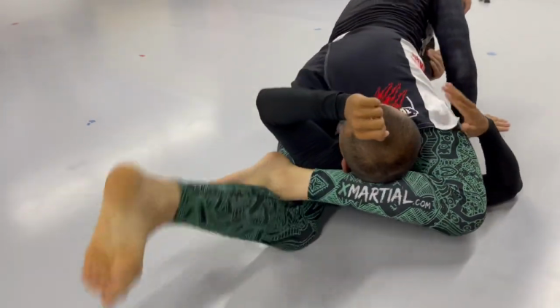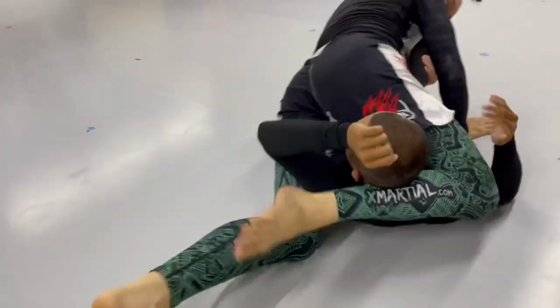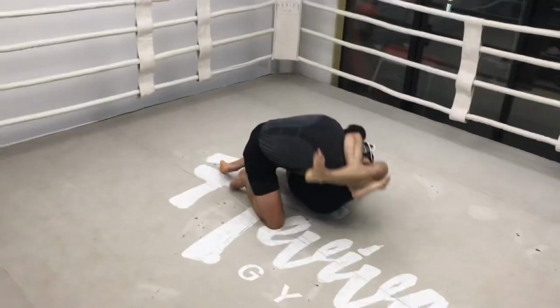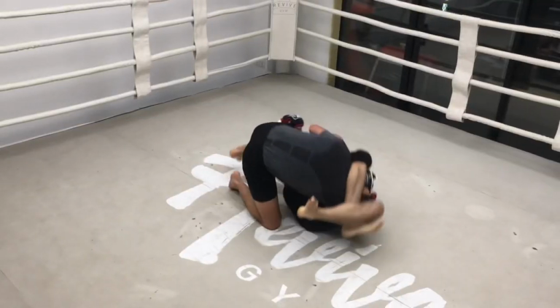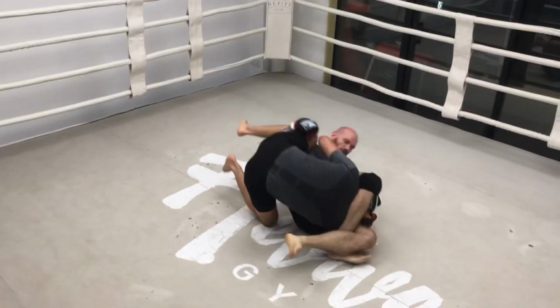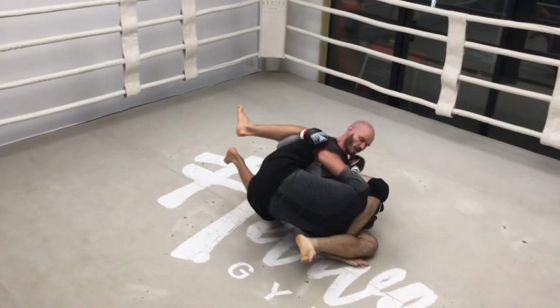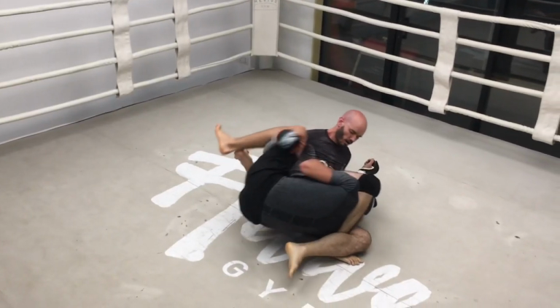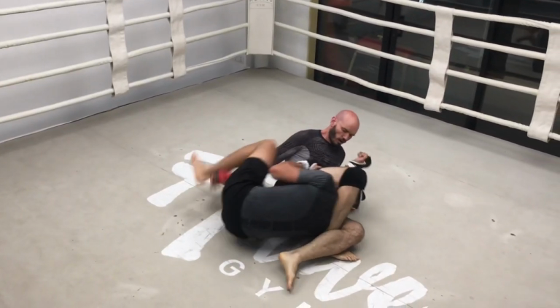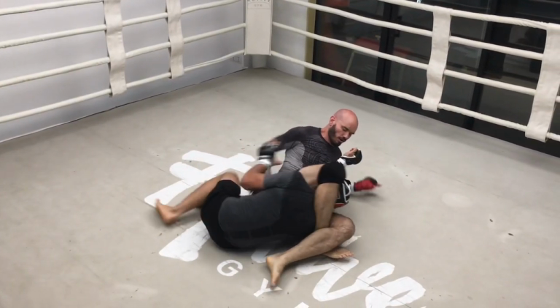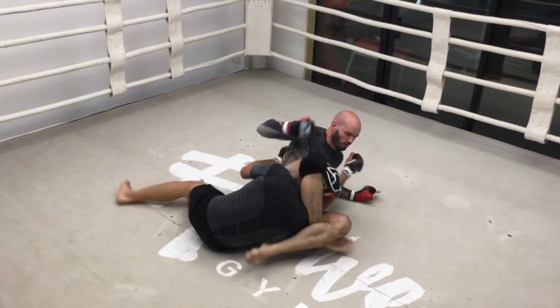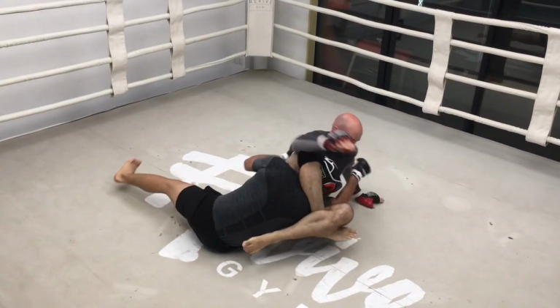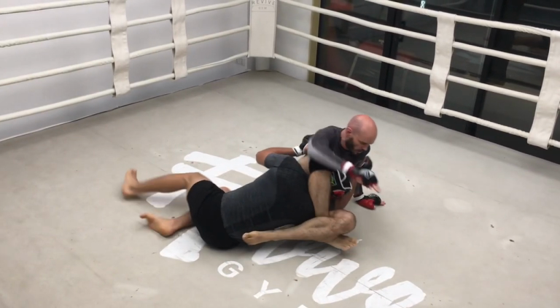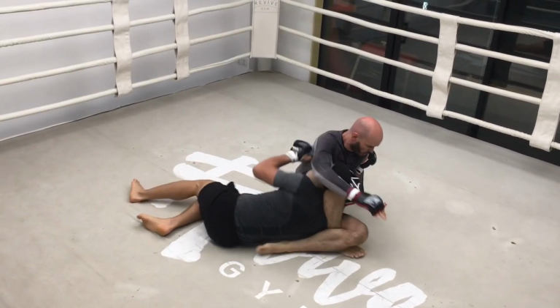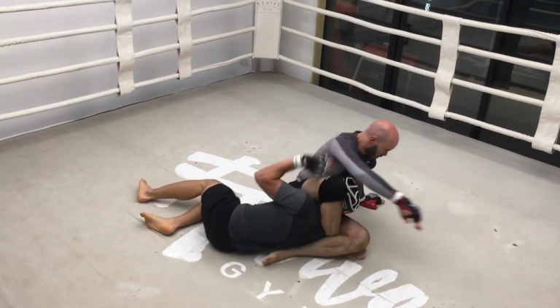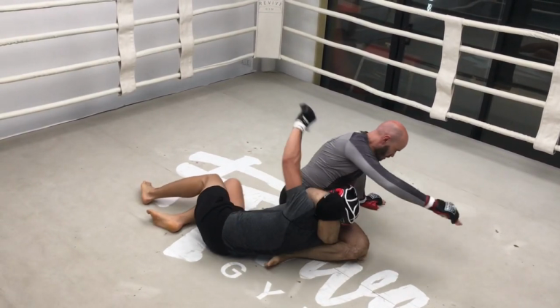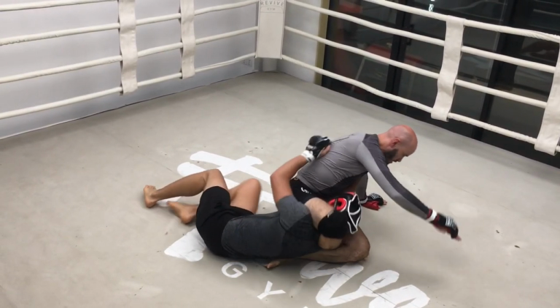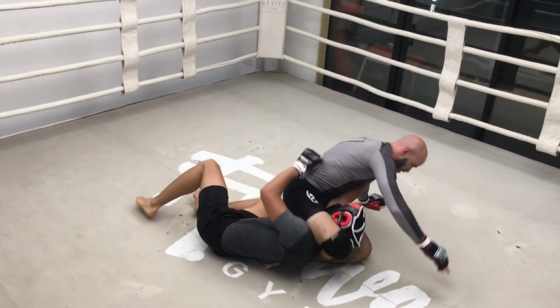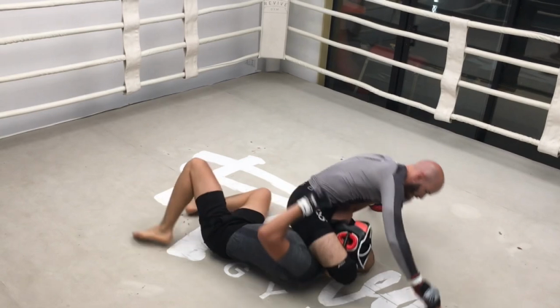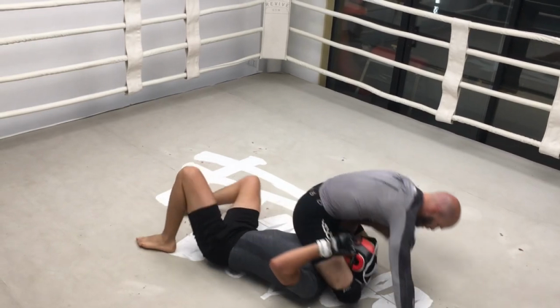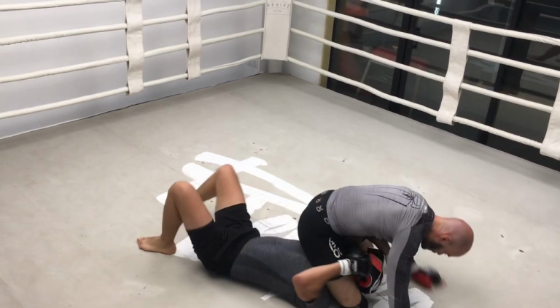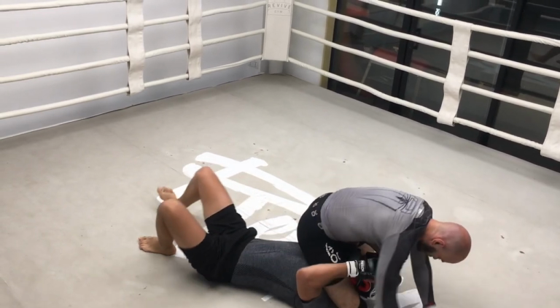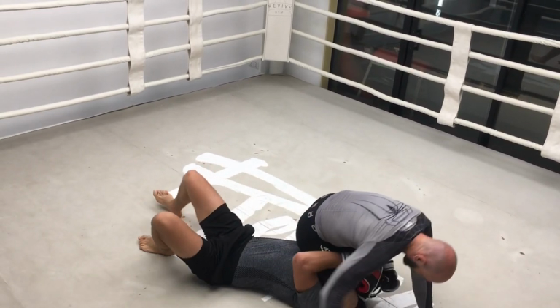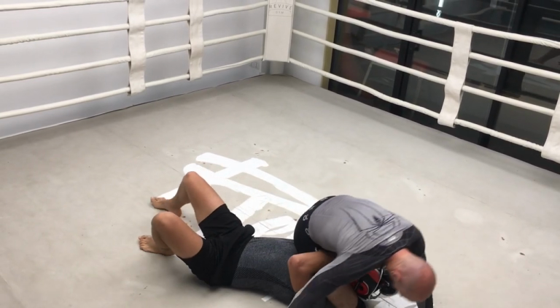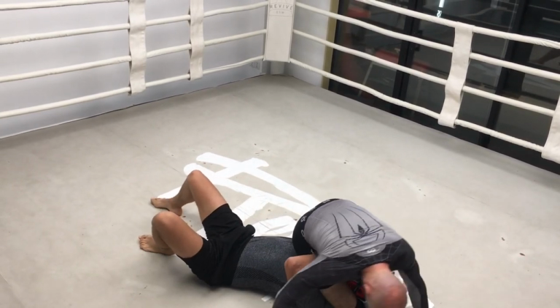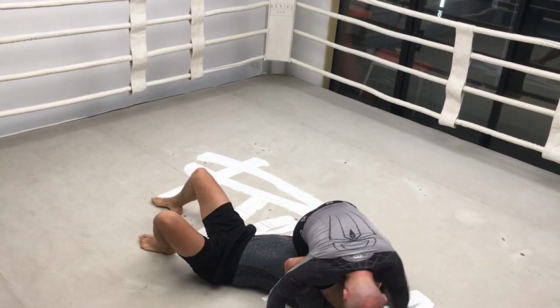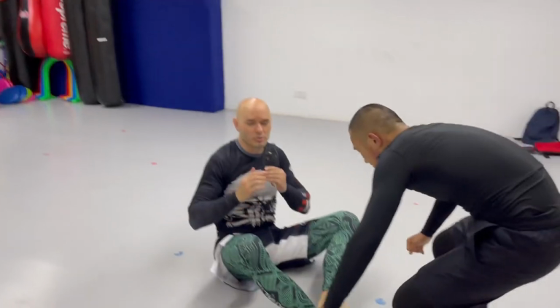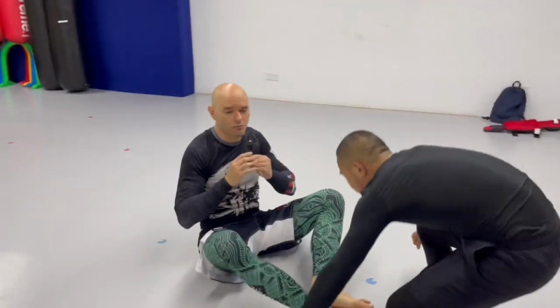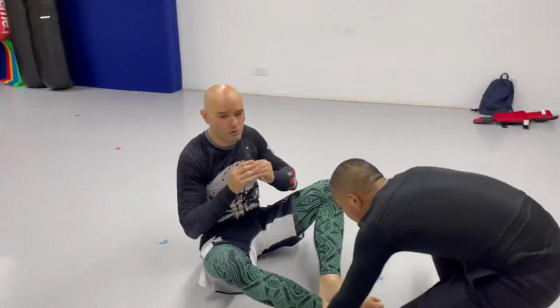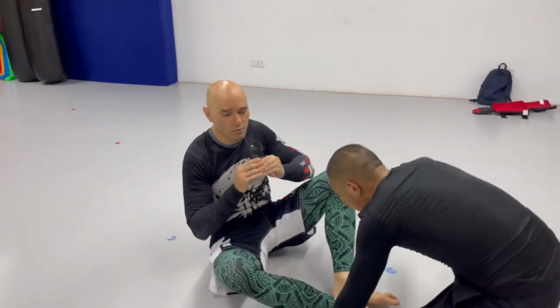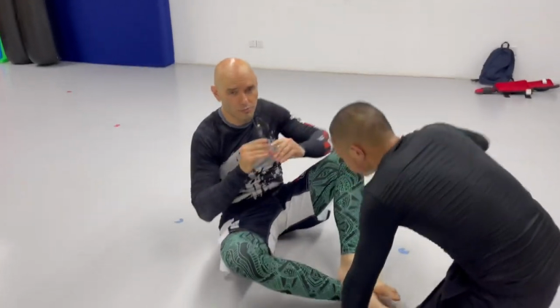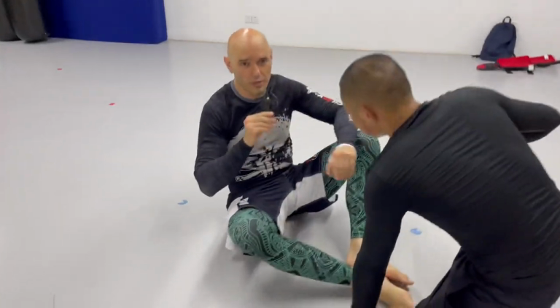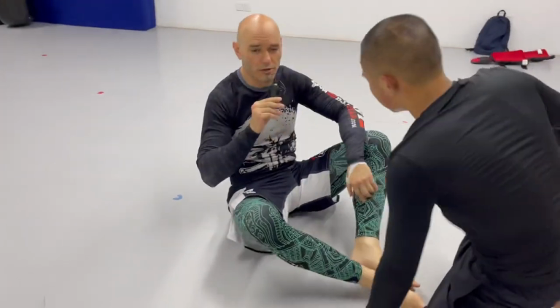But today, let's go over inverted triangles from inverted guard. We're going to start from butterfly guard.